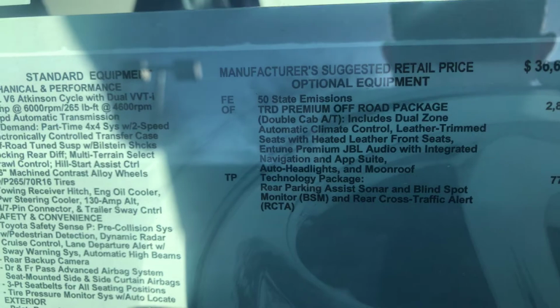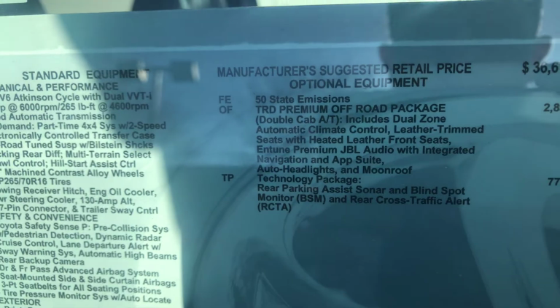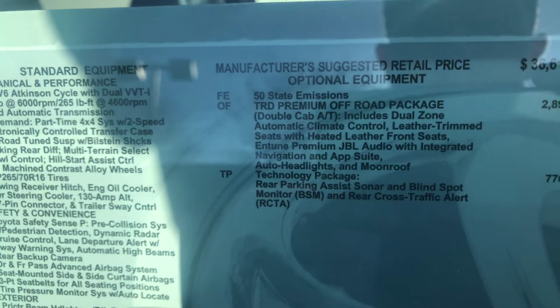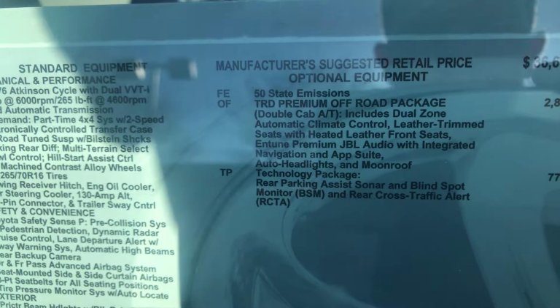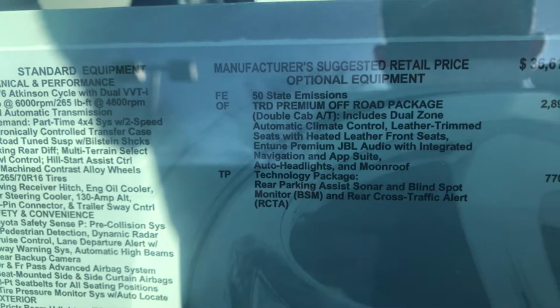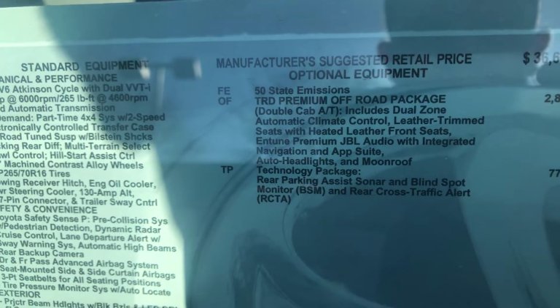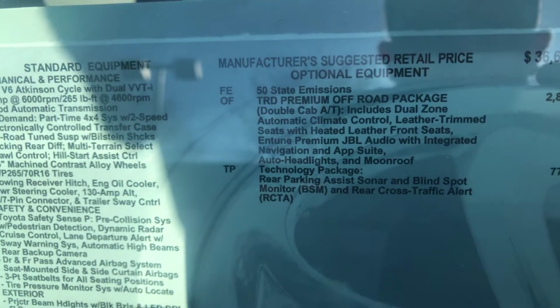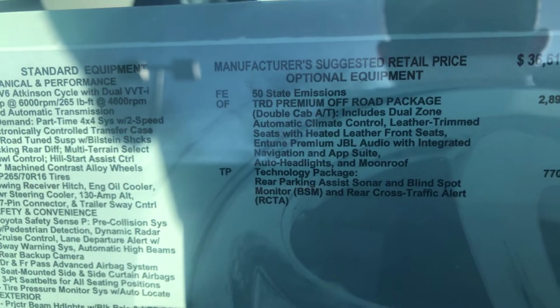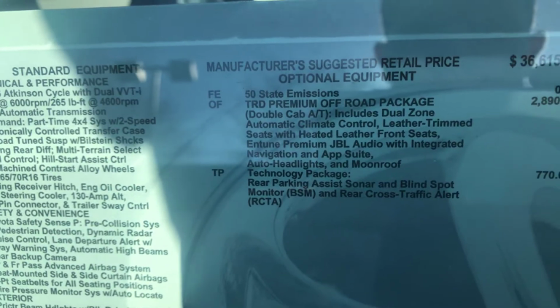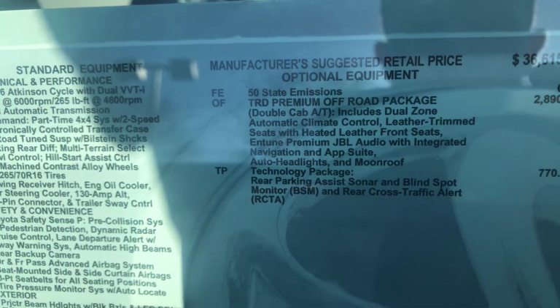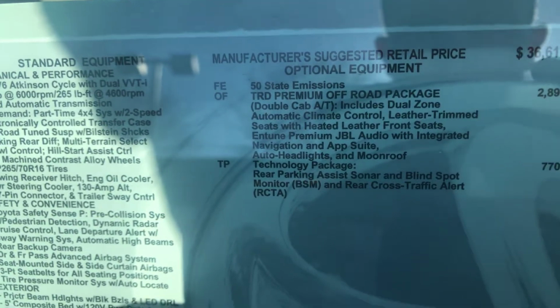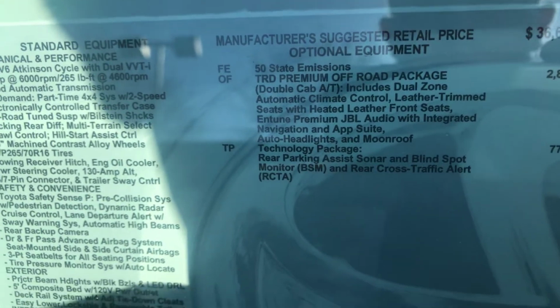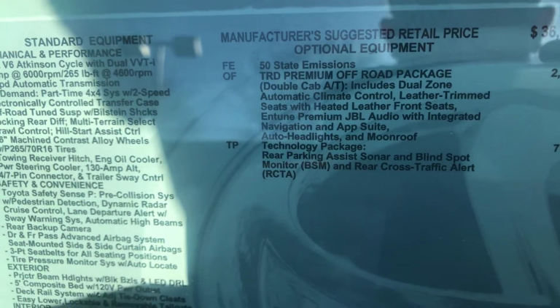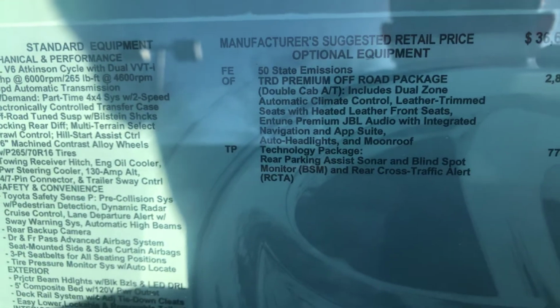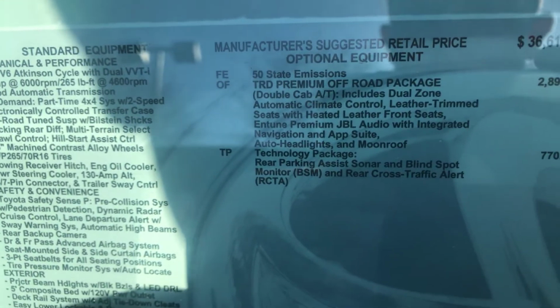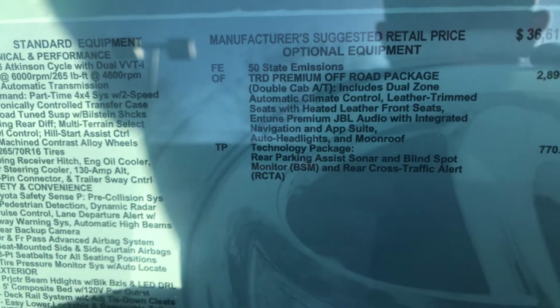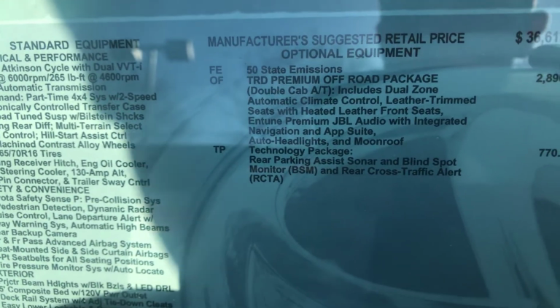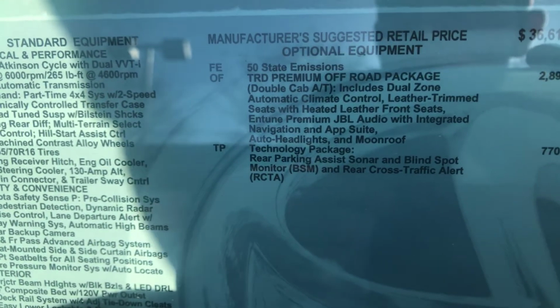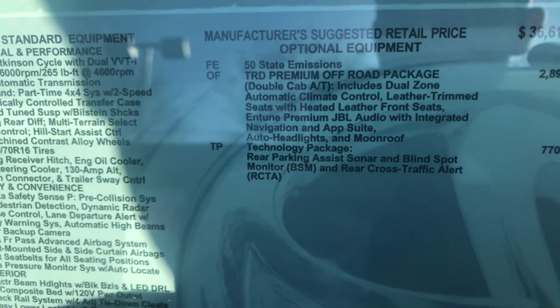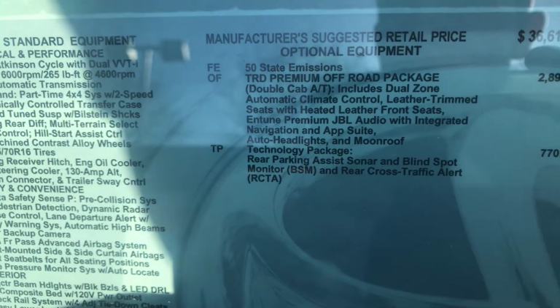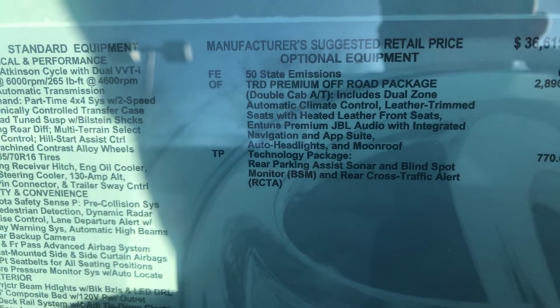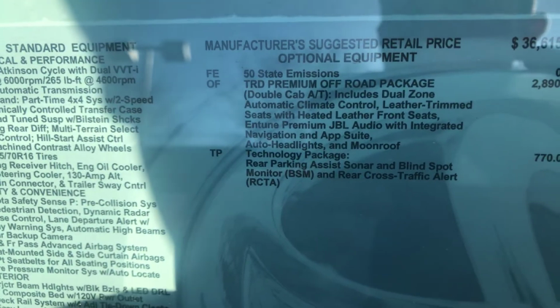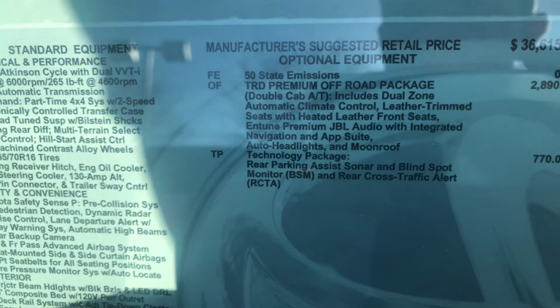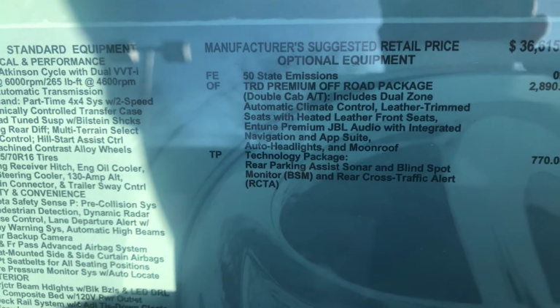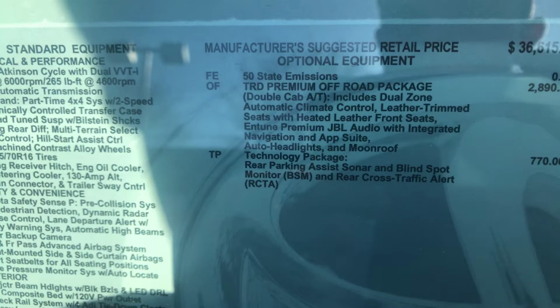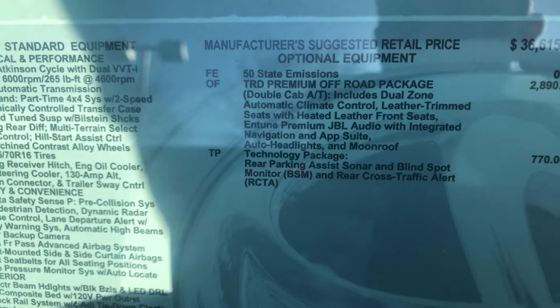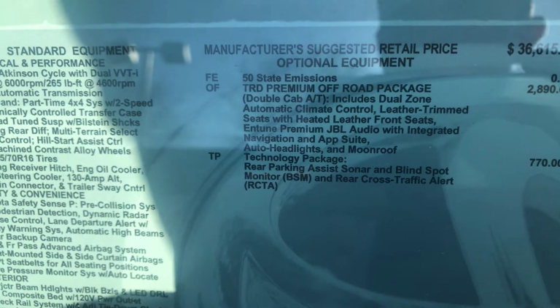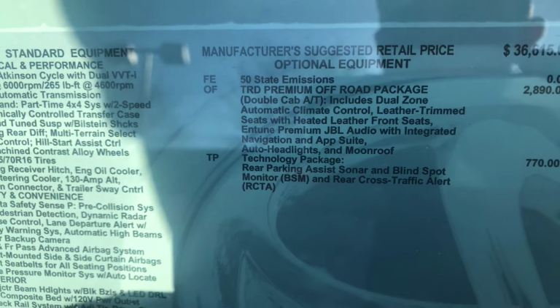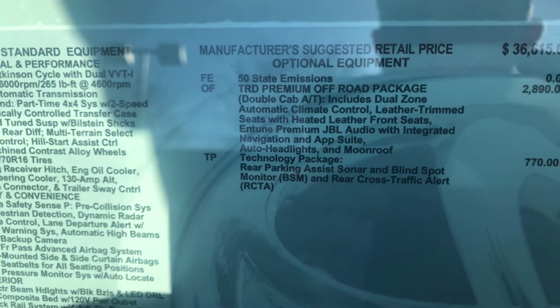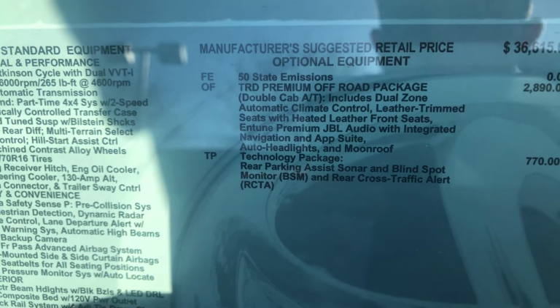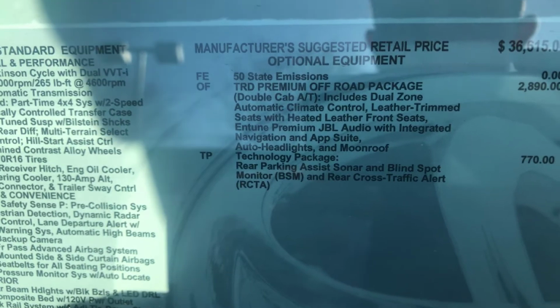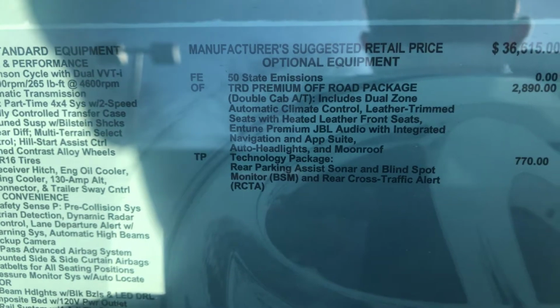Hi, happy Monday, happy first of April. I am here with the 2019 TRD Off-Road Tacoma.